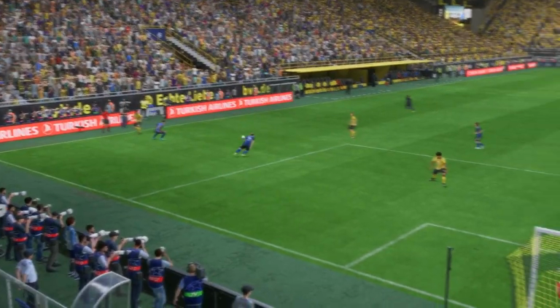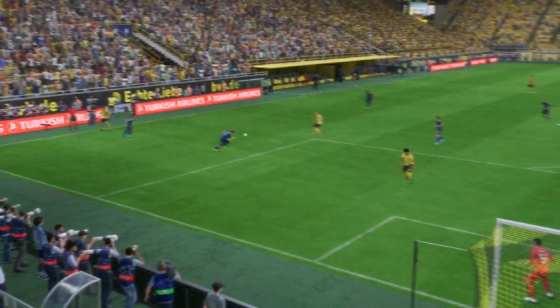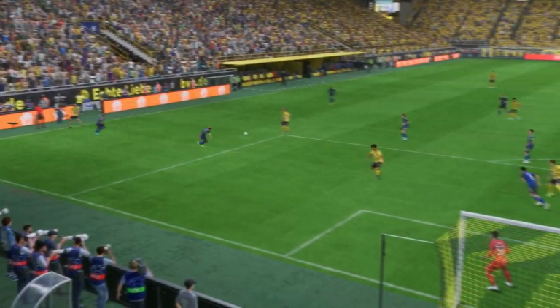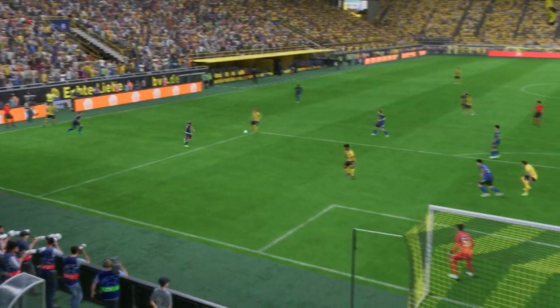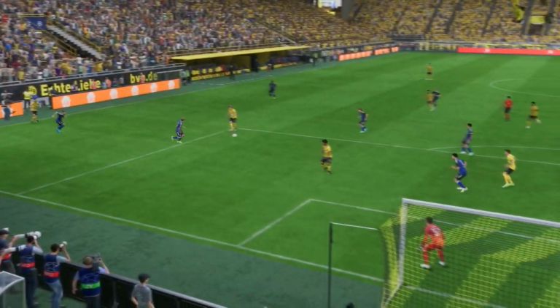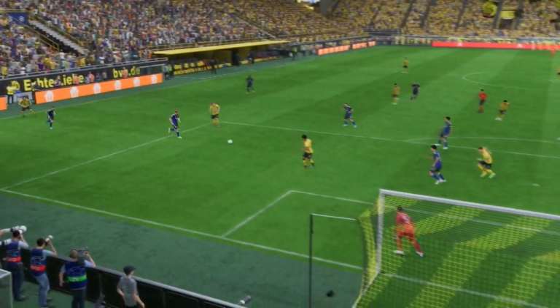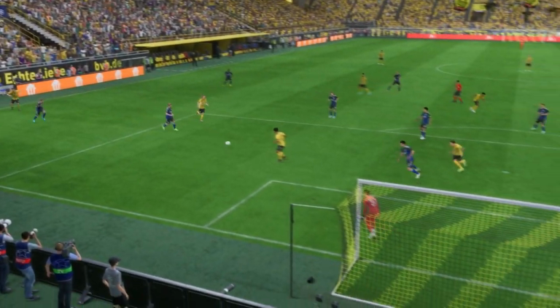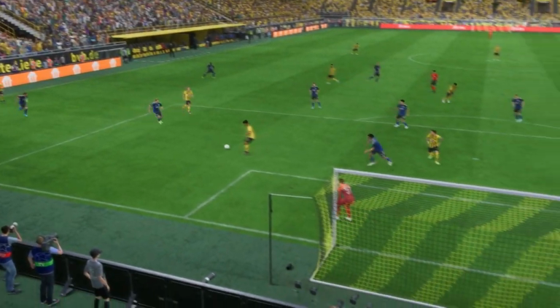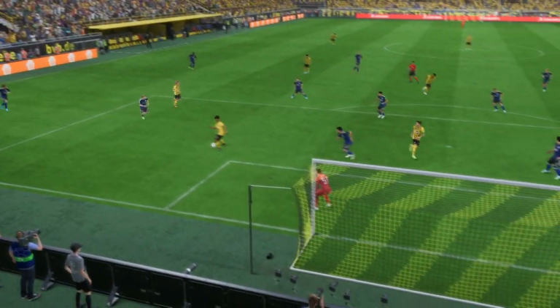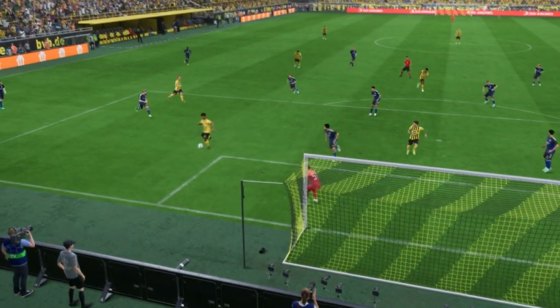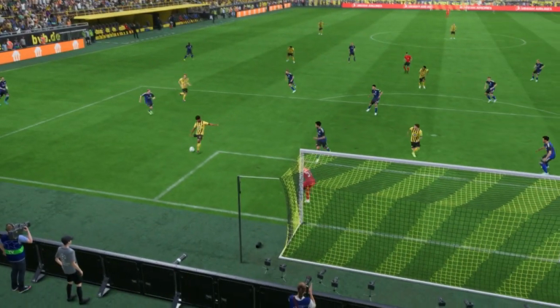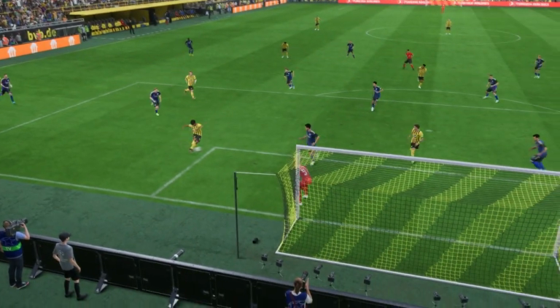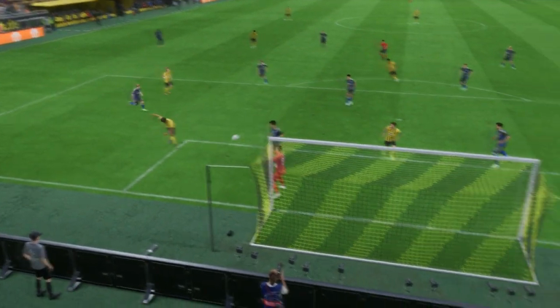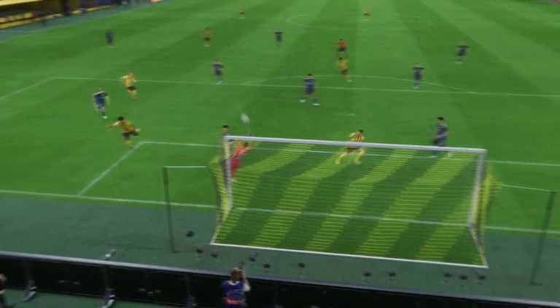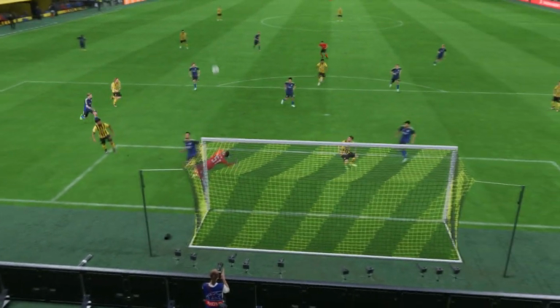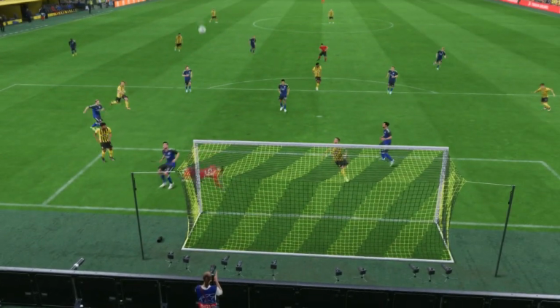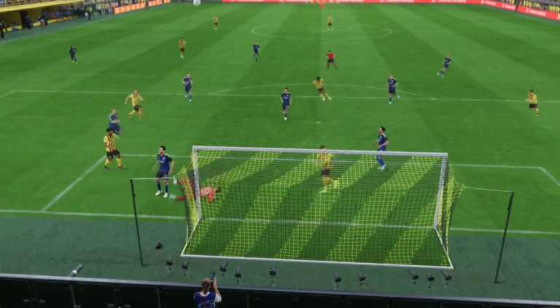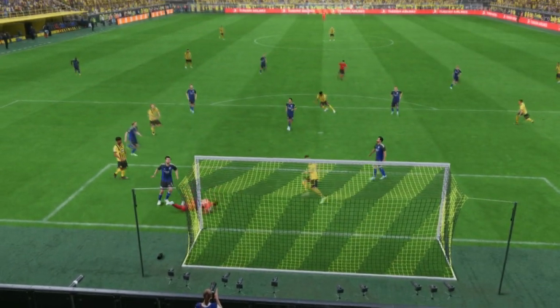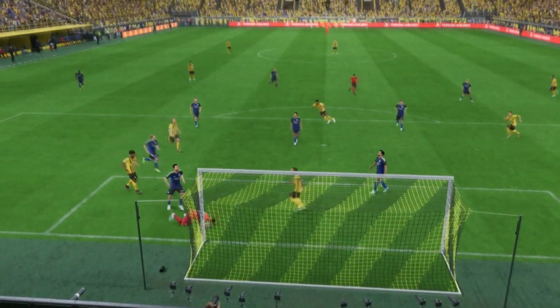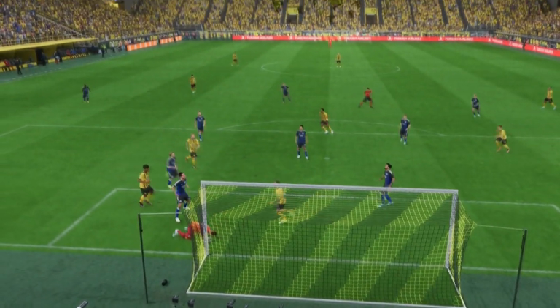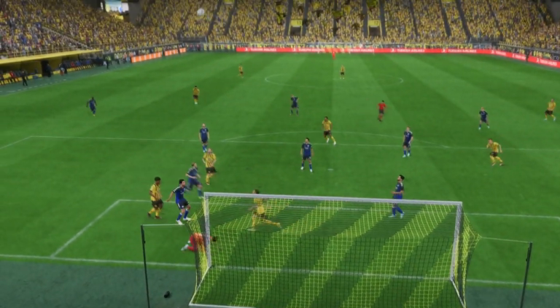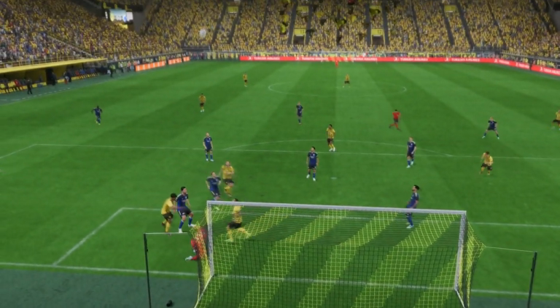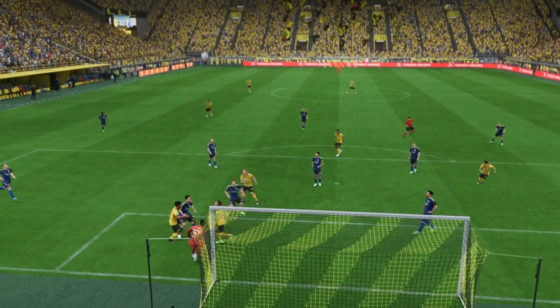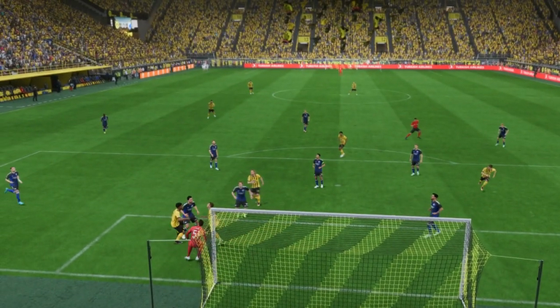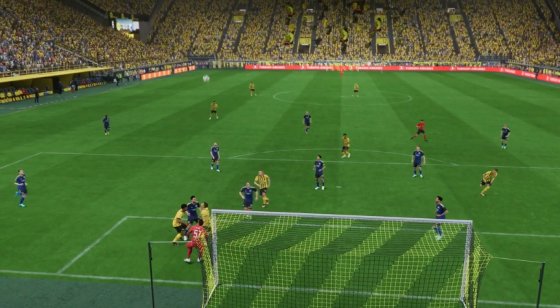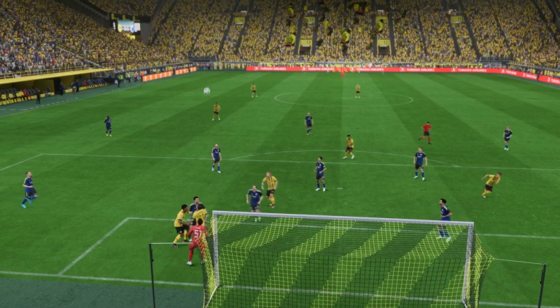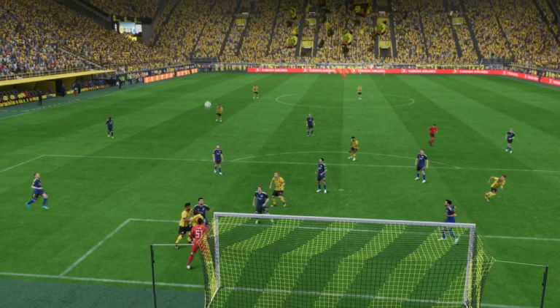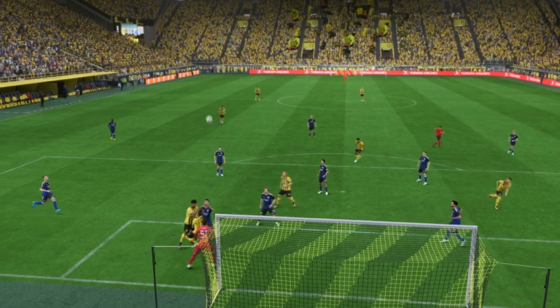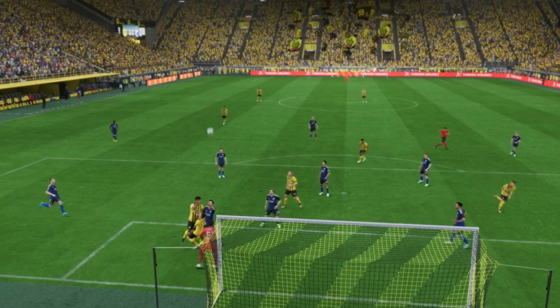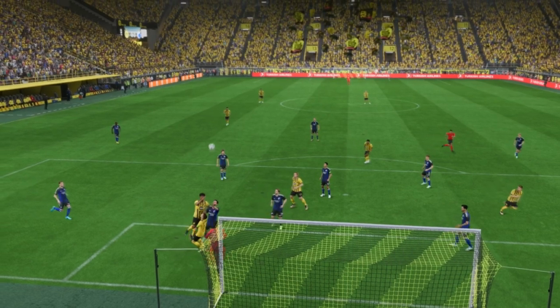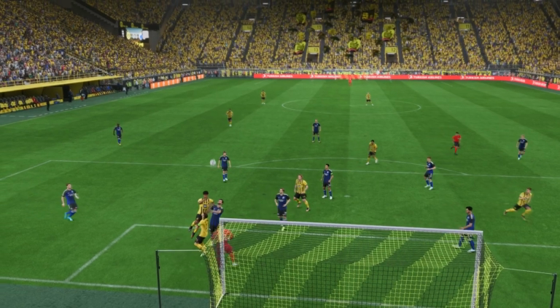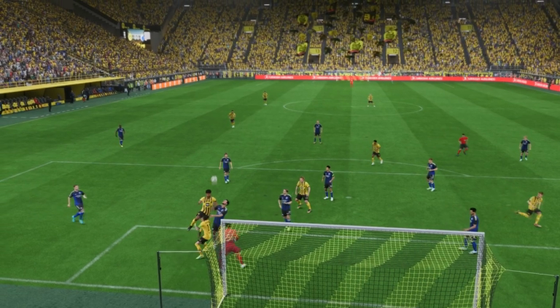Here it is again. He's alive for the situation. He makes good contact with the ball and he keeps it down.